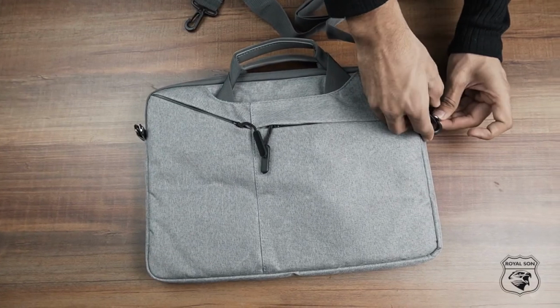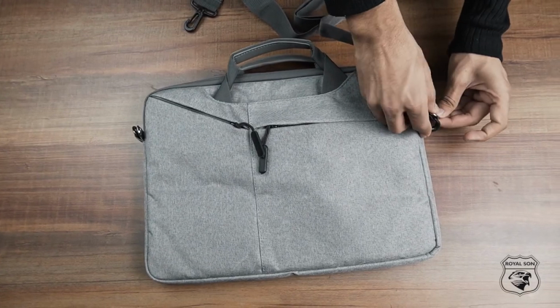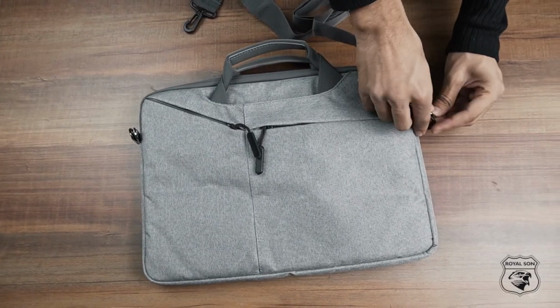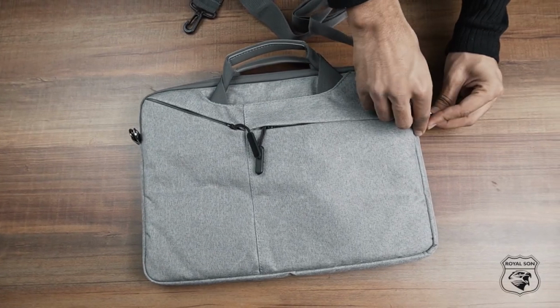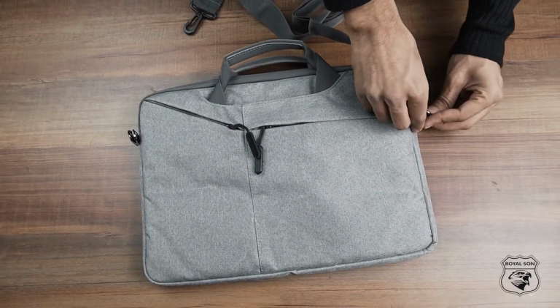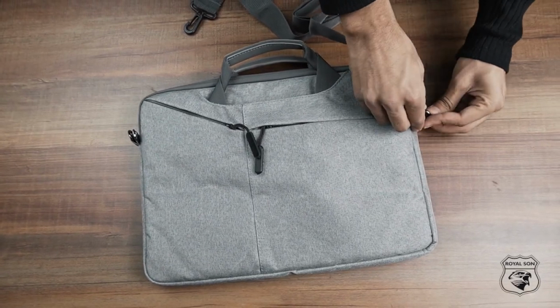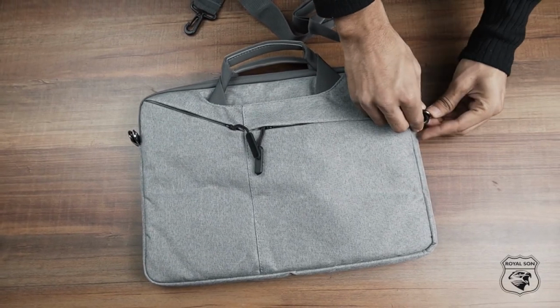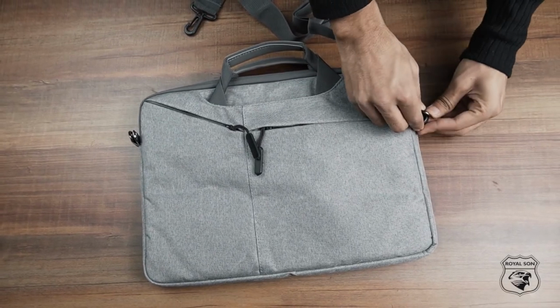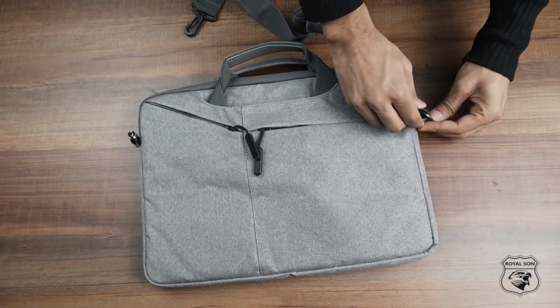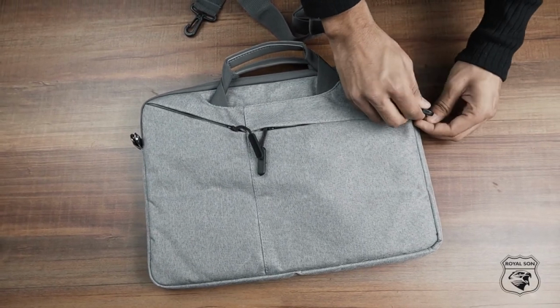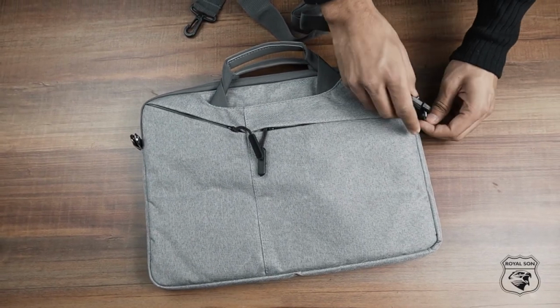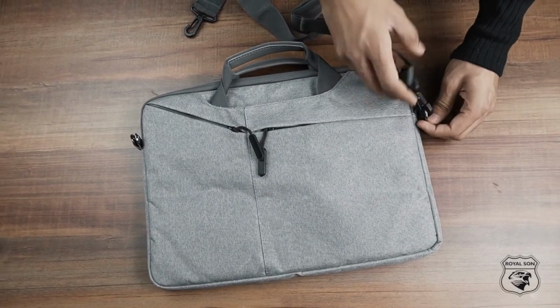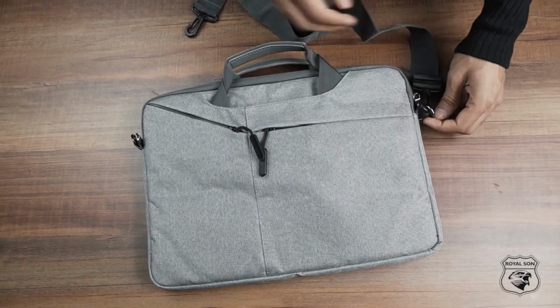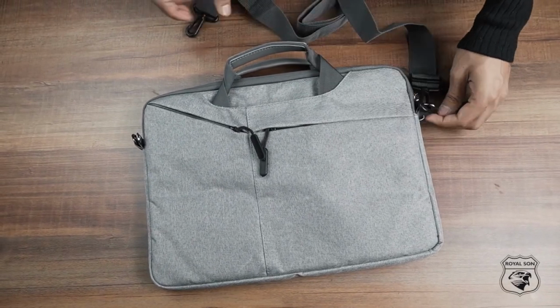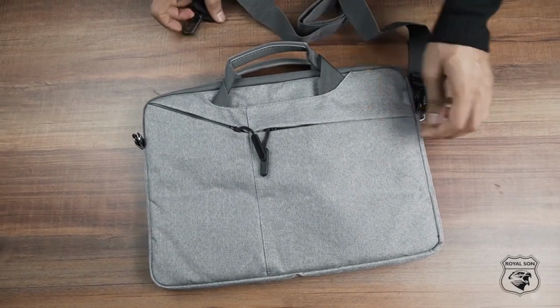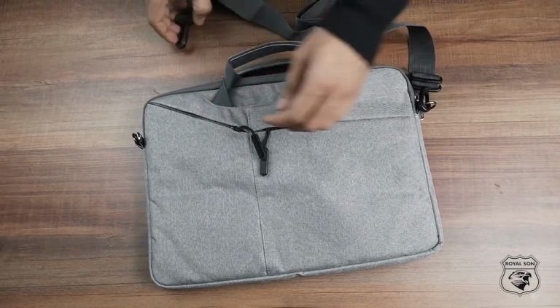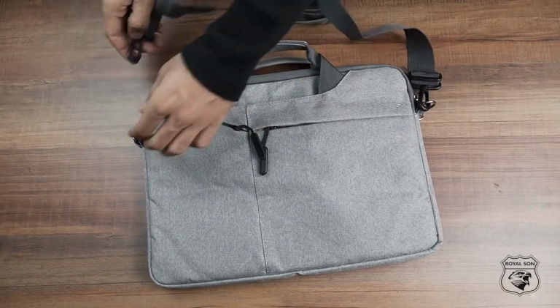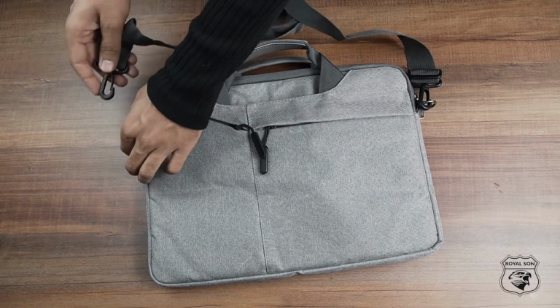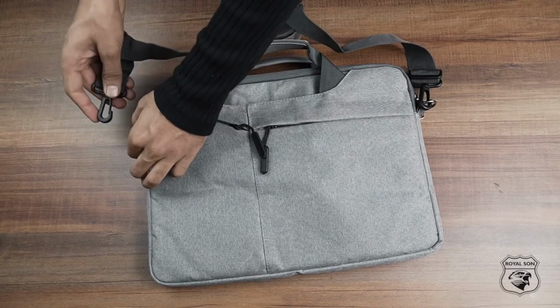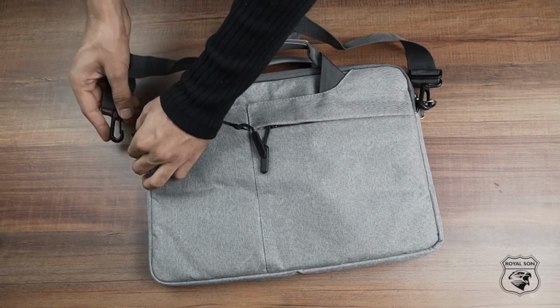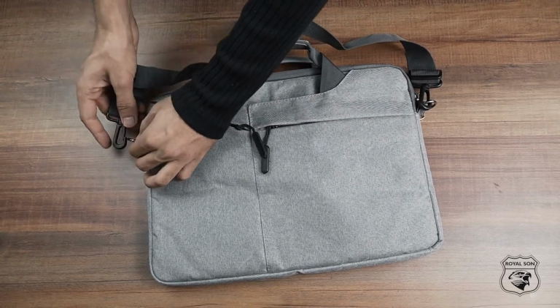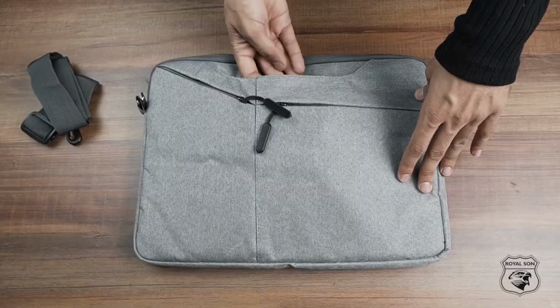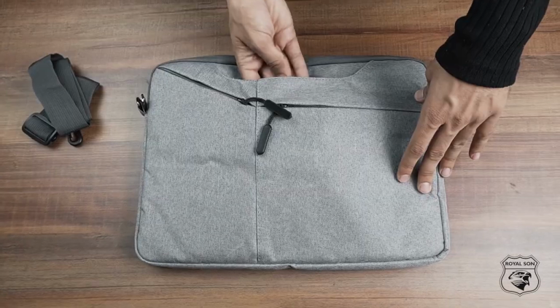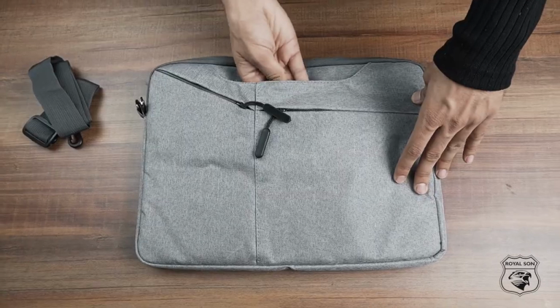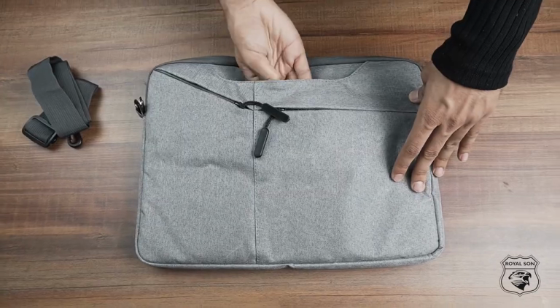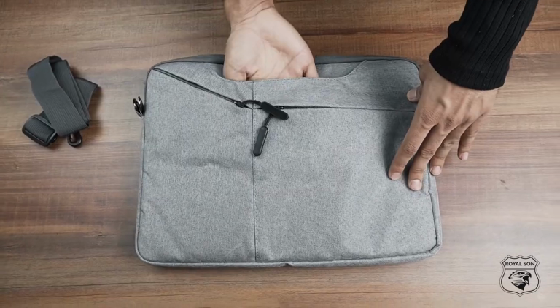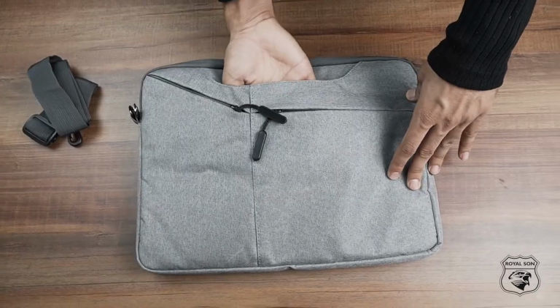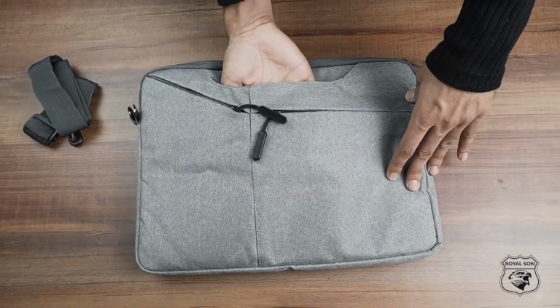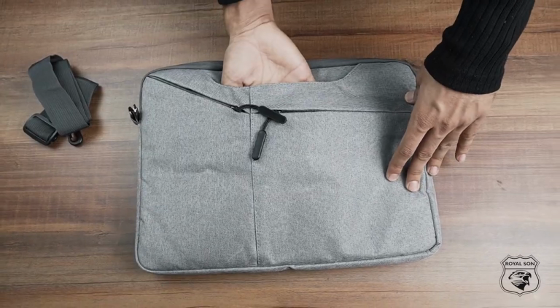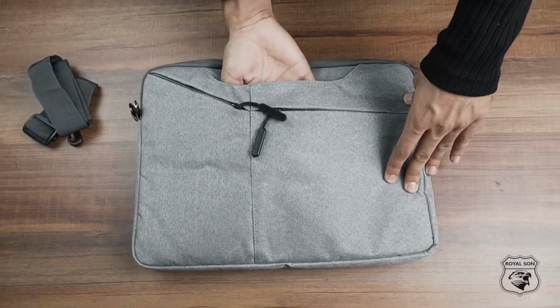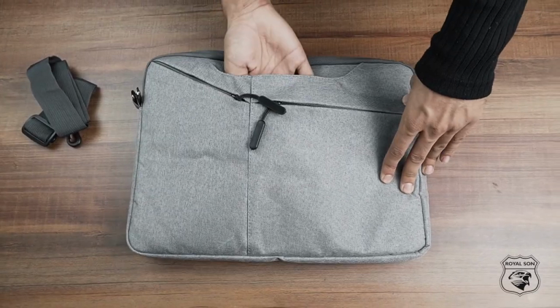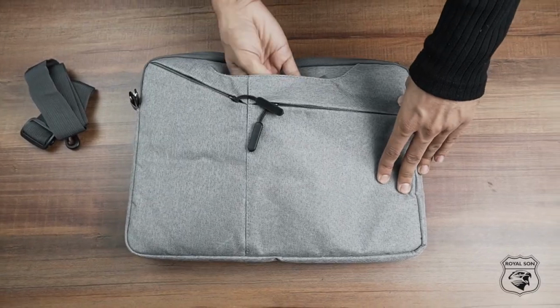The shoulder strap is detachable and you can hide the handles in the adjoining pockets as well.